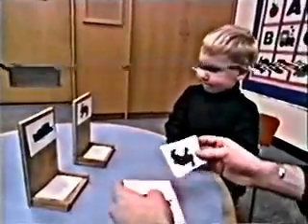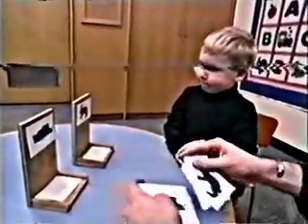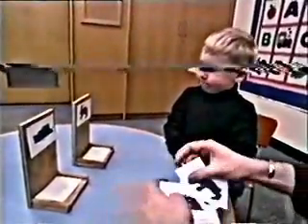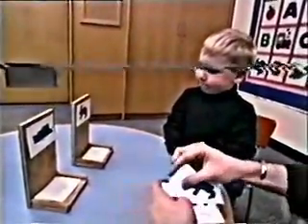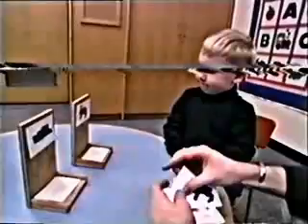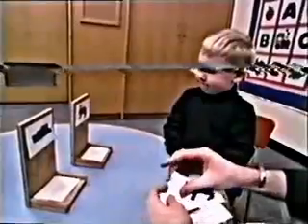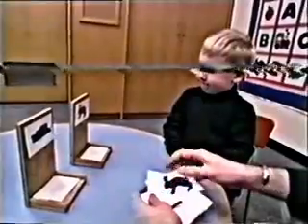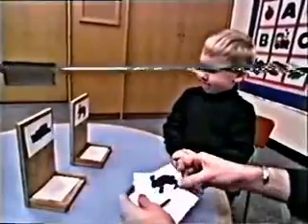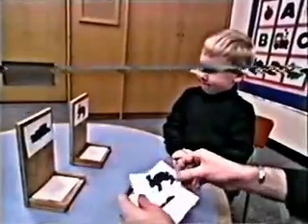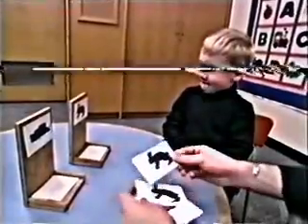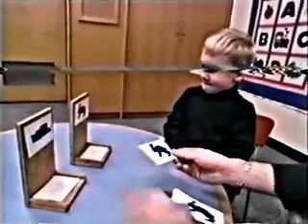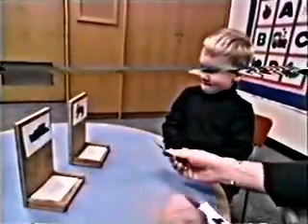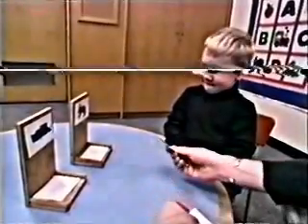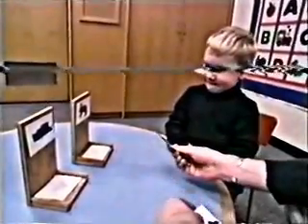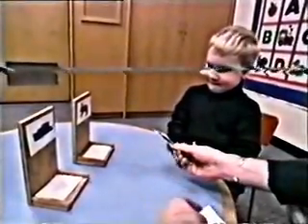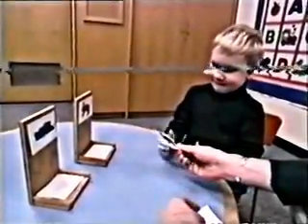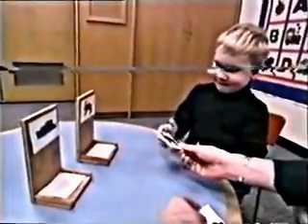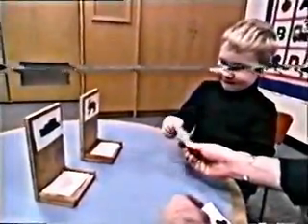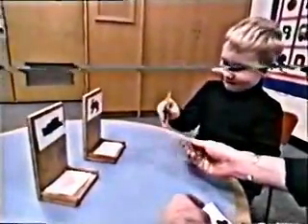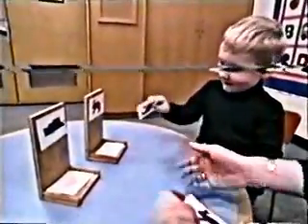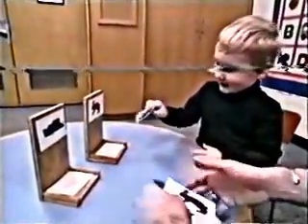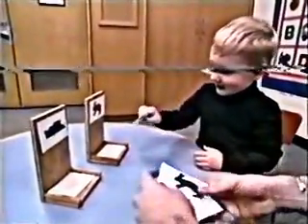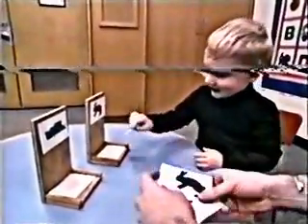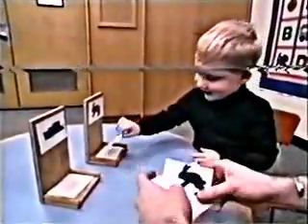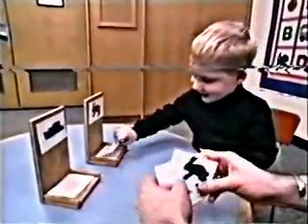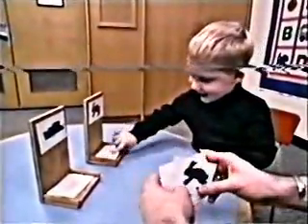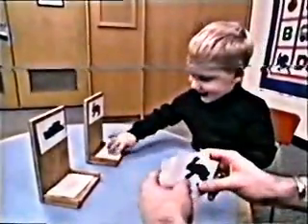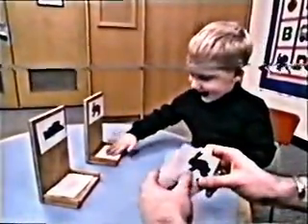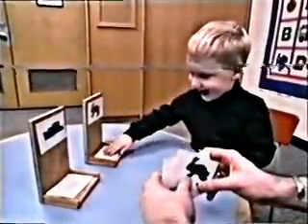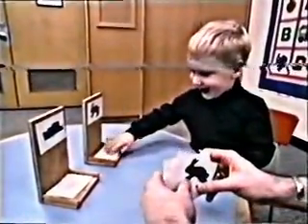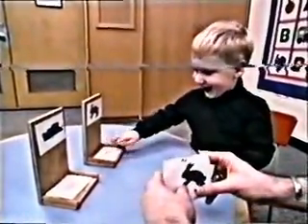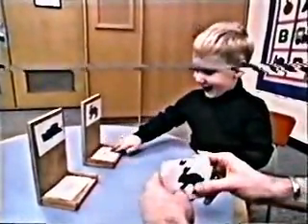Look, here is a blue rabbit. Which box does that go in? In here. Okay.